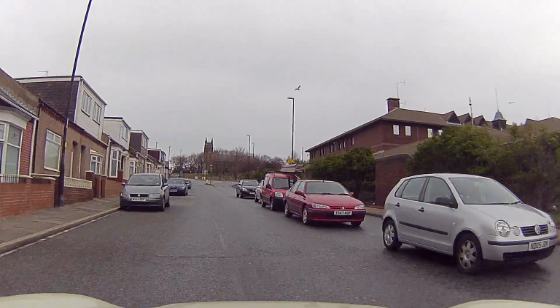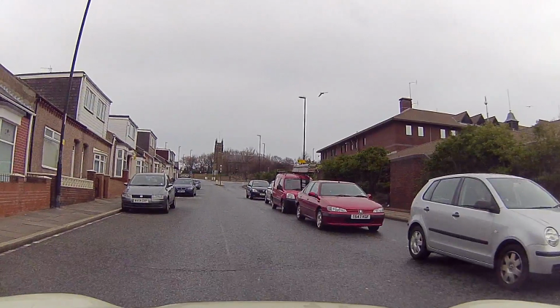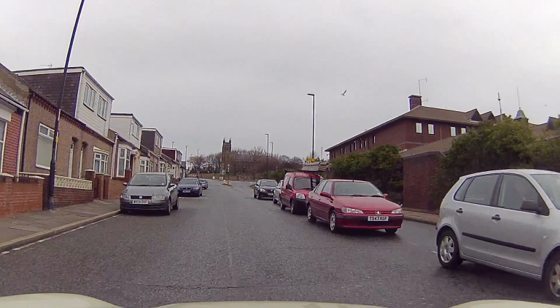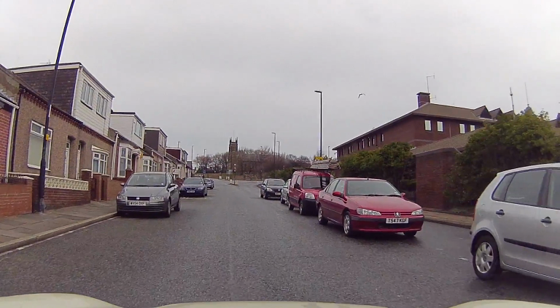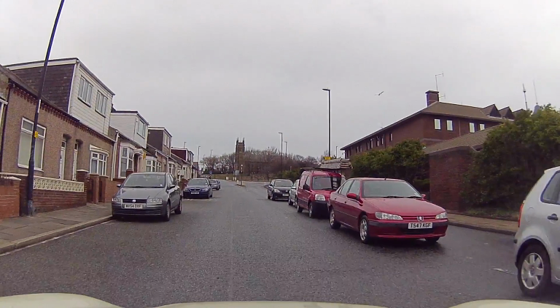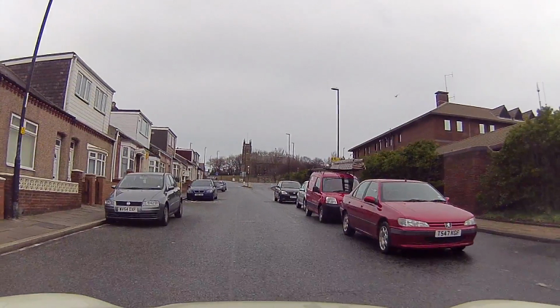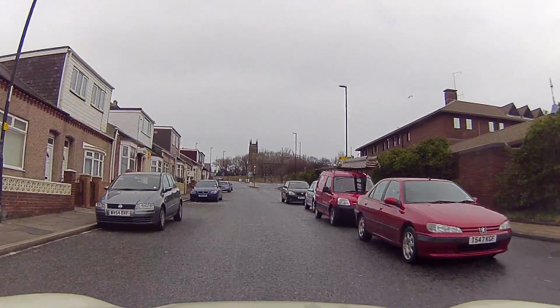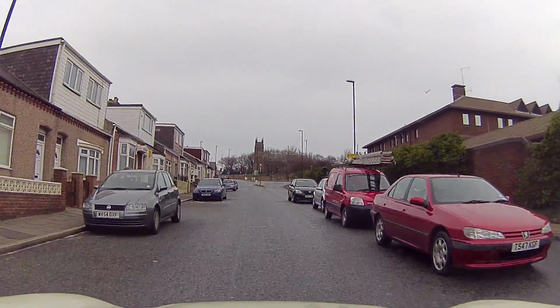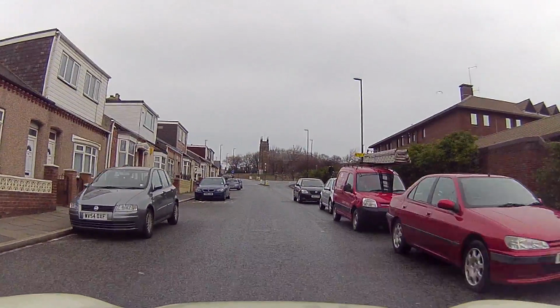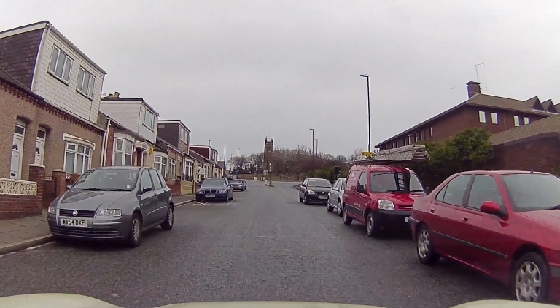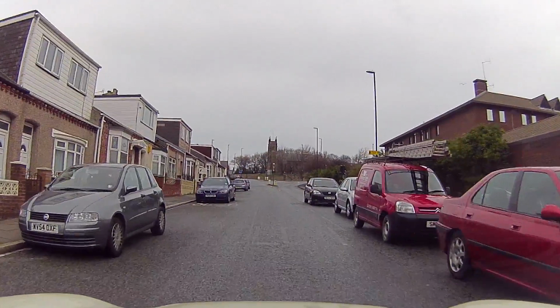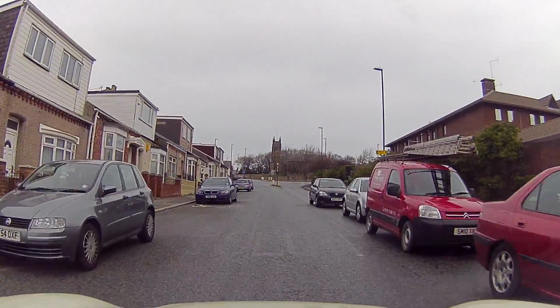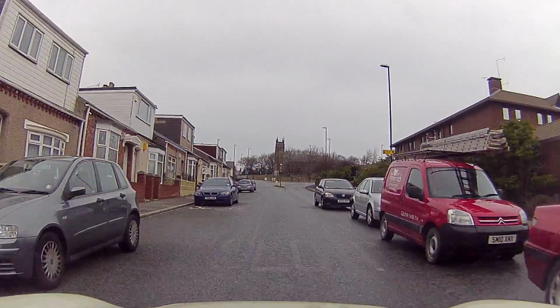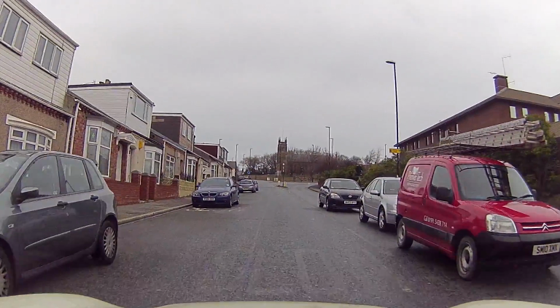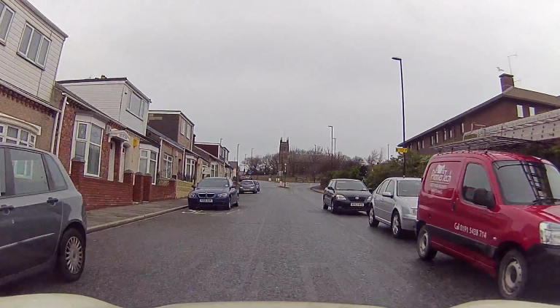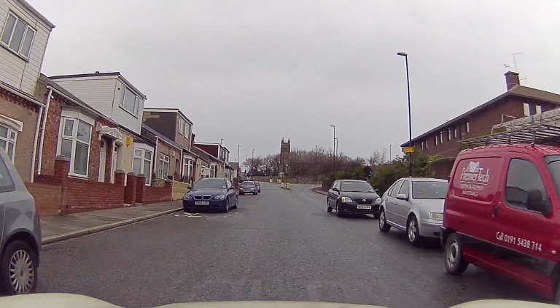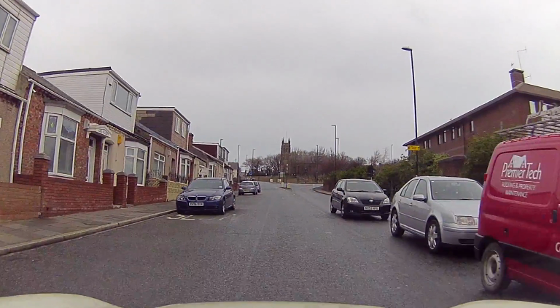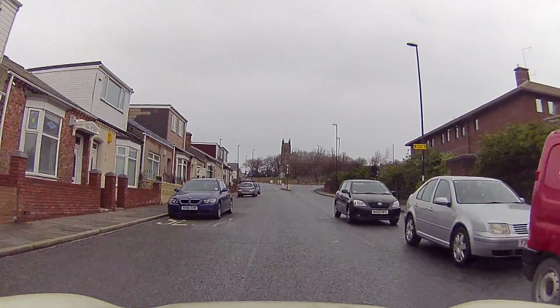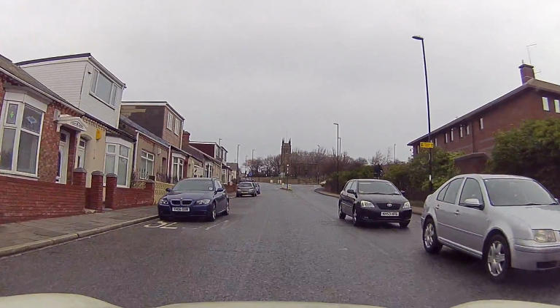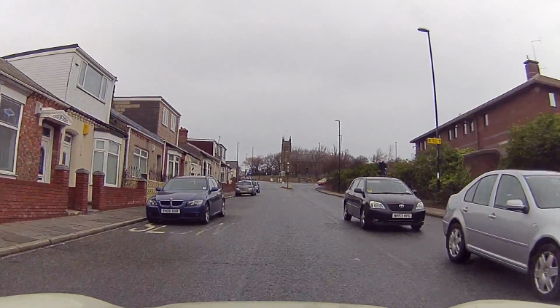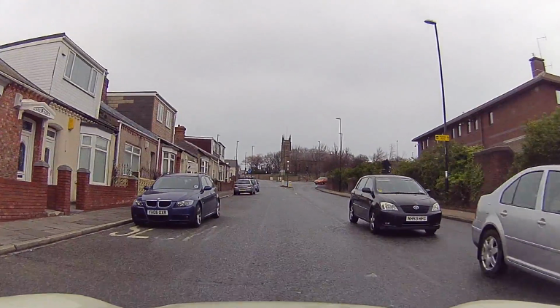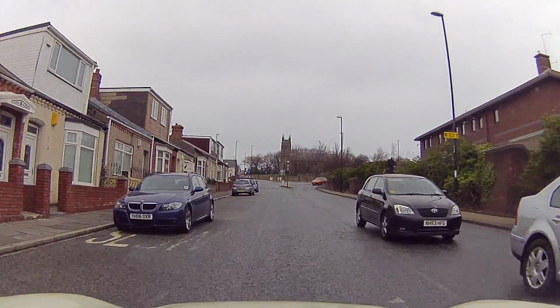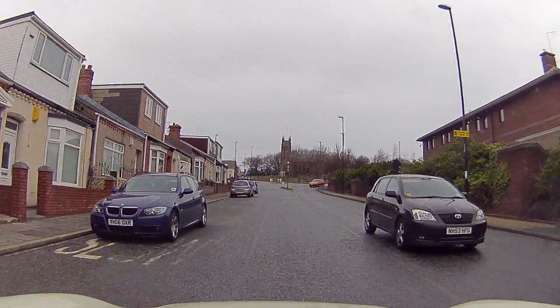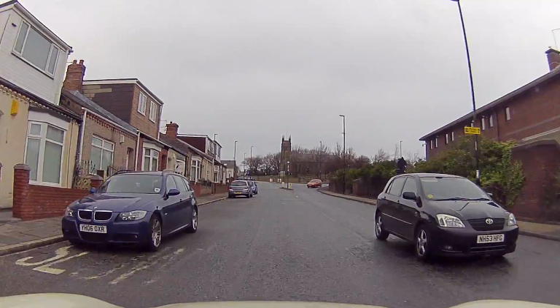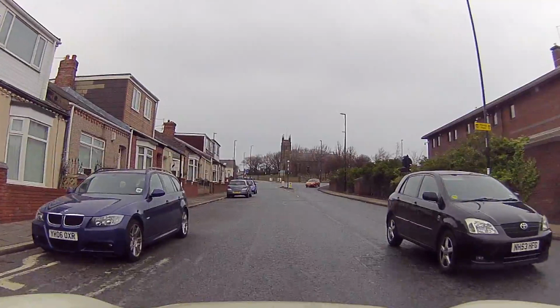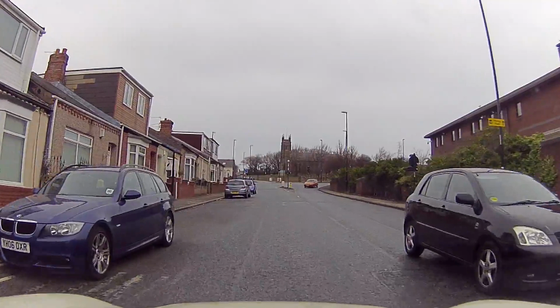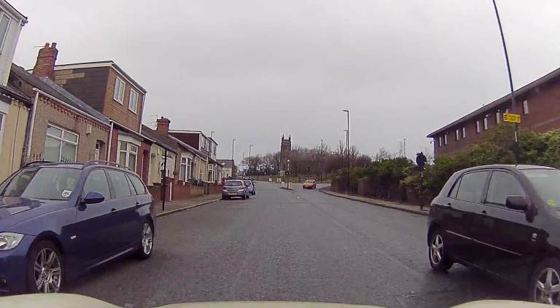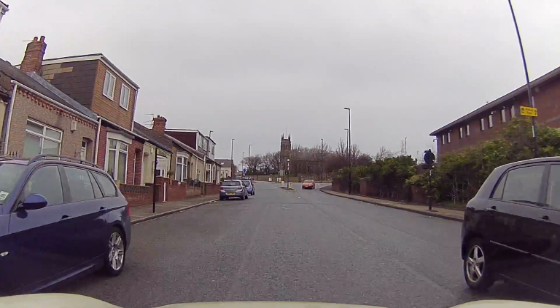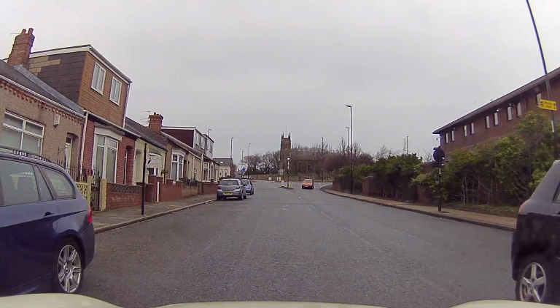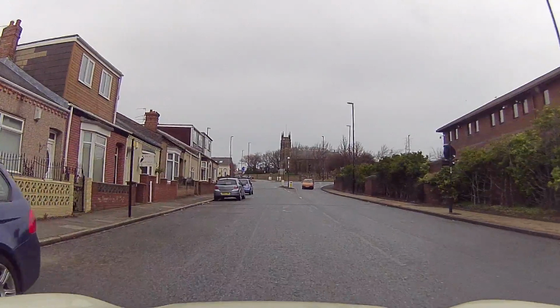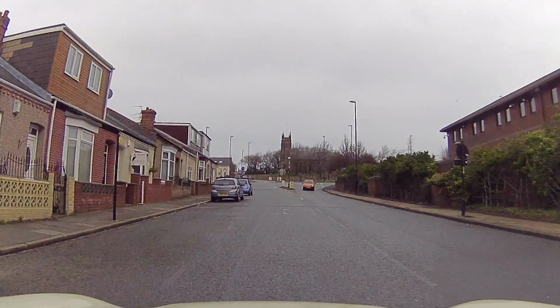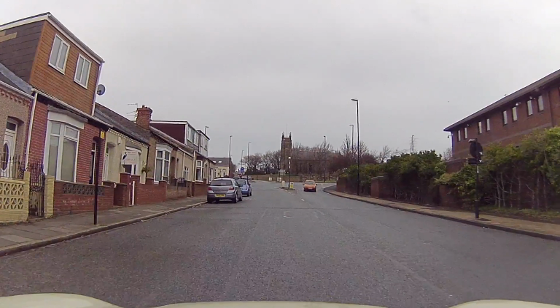Hi guys, I've got a video tutorial on these two mini roundabouts at Southwick, showing how to do rolling first.